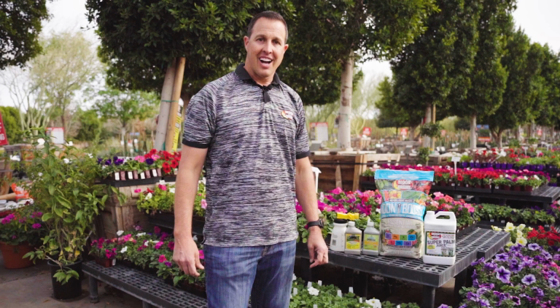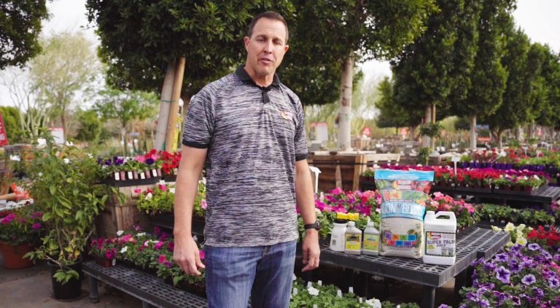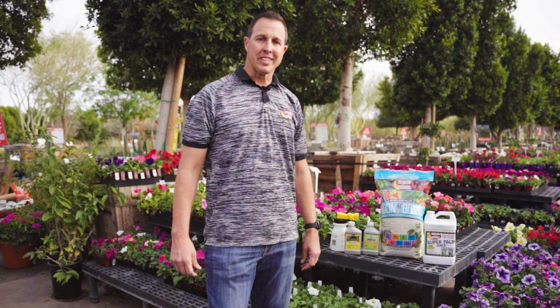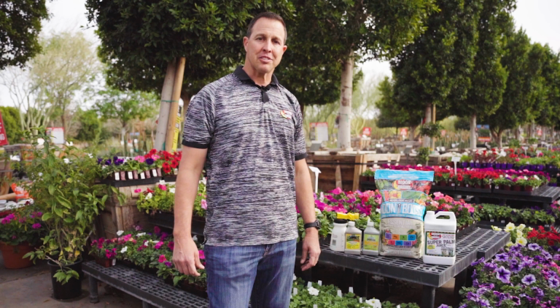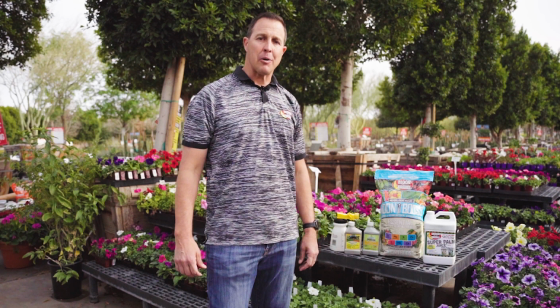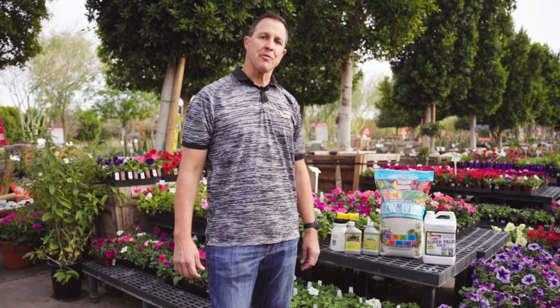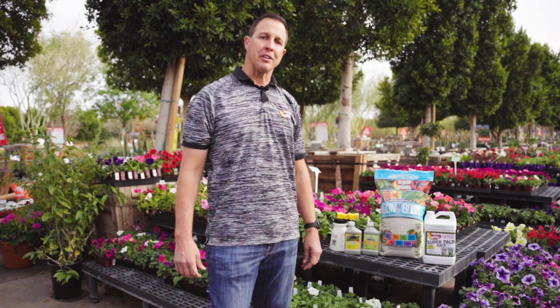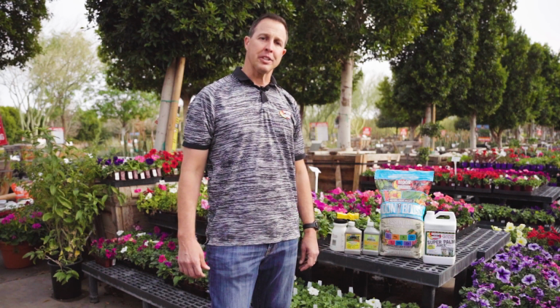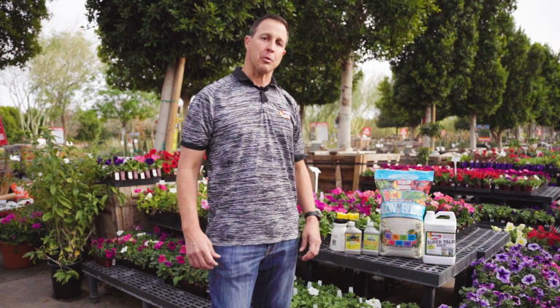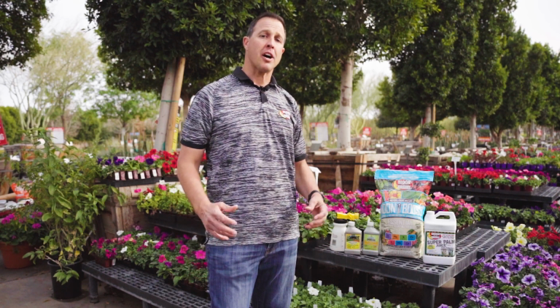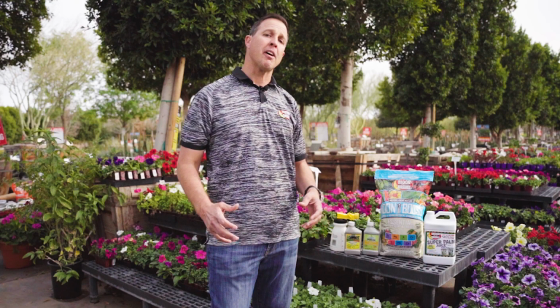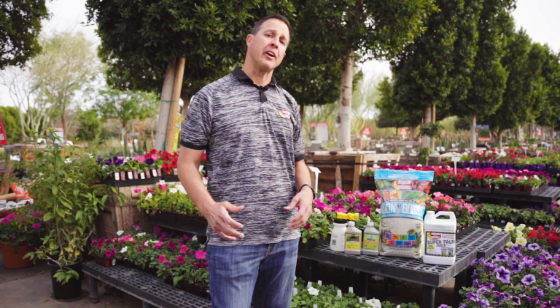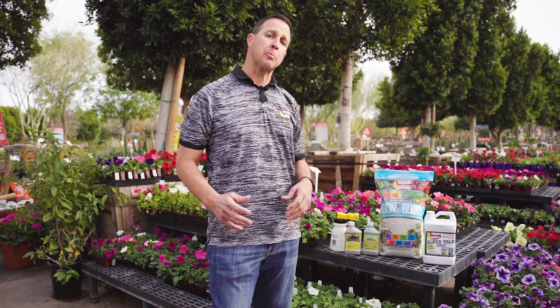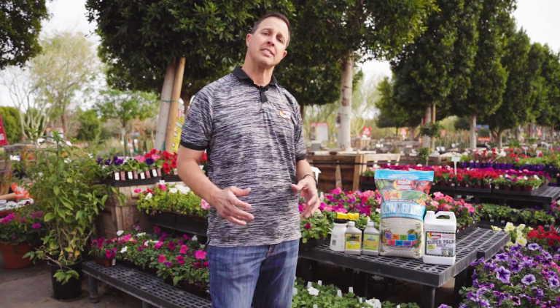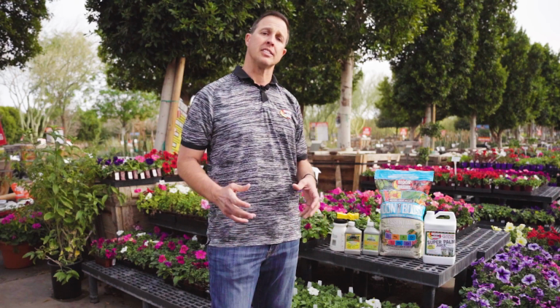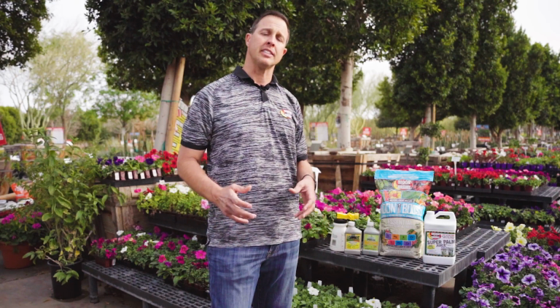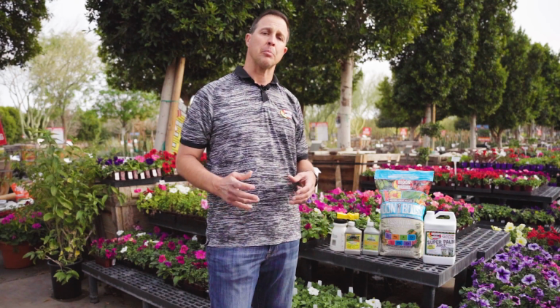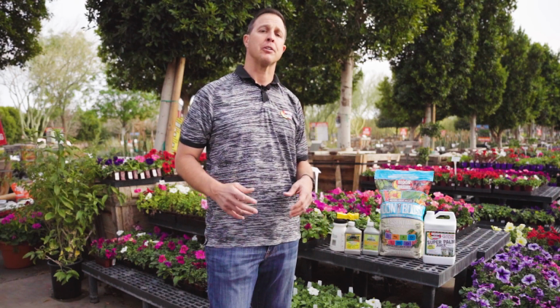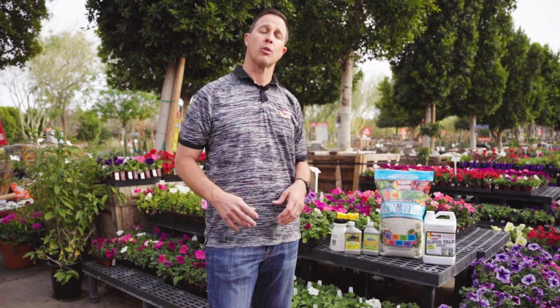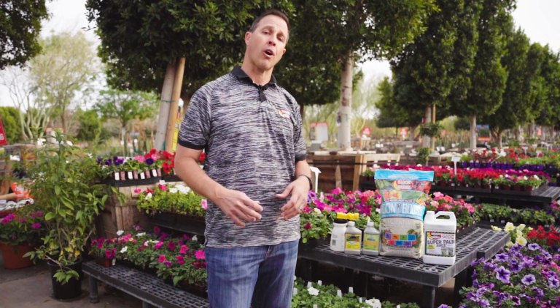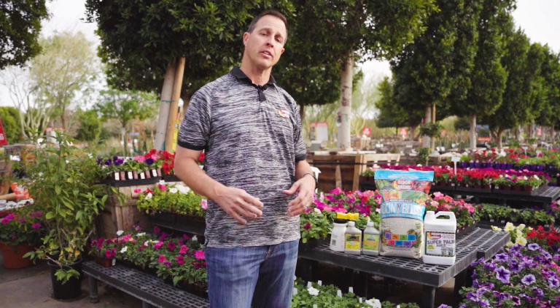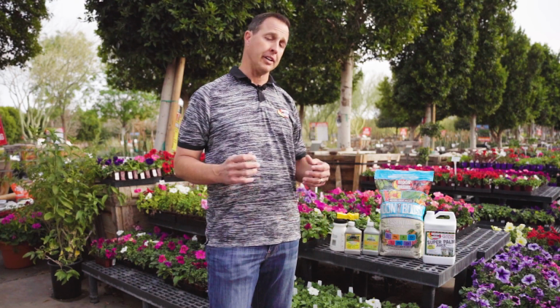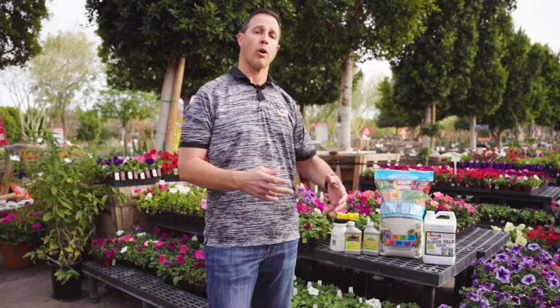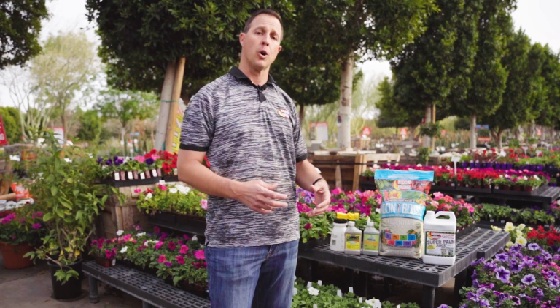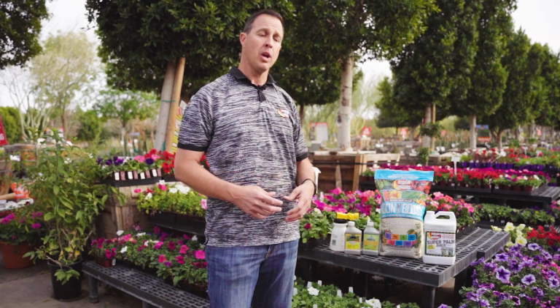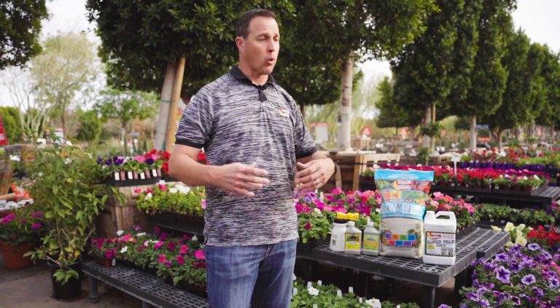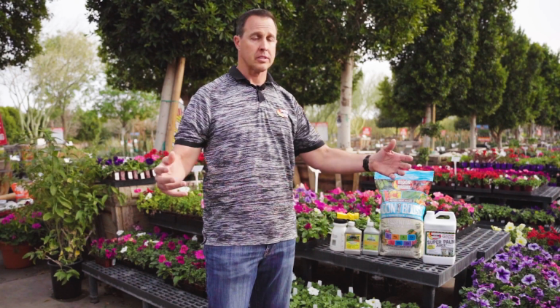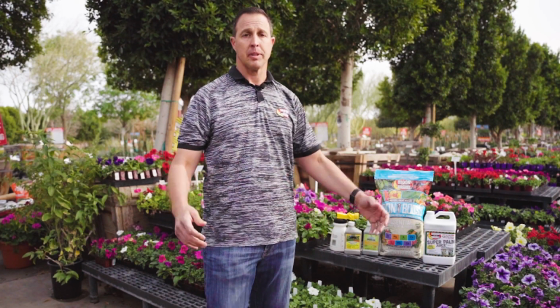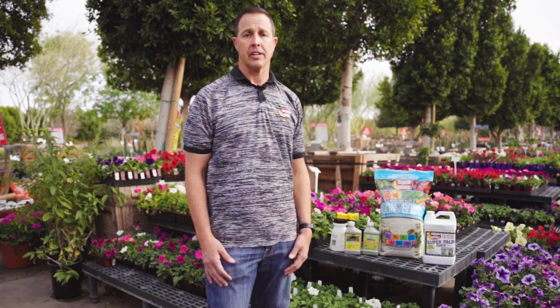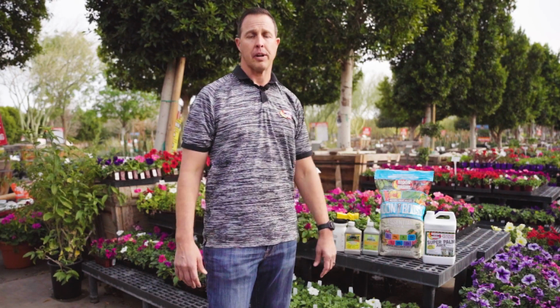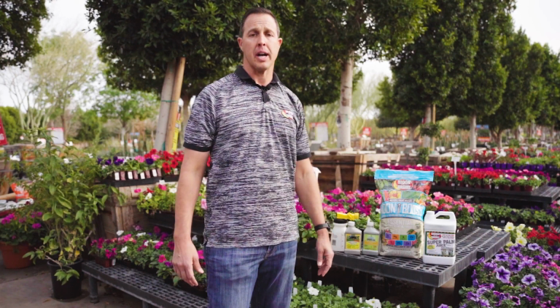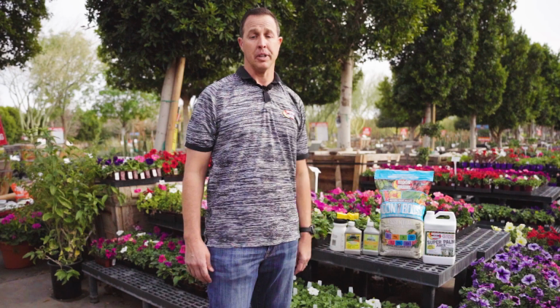Hi everyone, this is Sal with Moon Valley Nurseries and we're talking about various pests and diseases that can be in your local garden, in your home, or in some of the areas around your neighborhood.